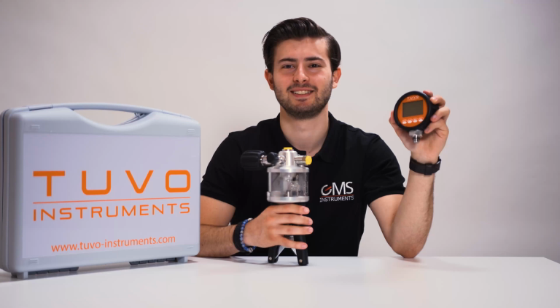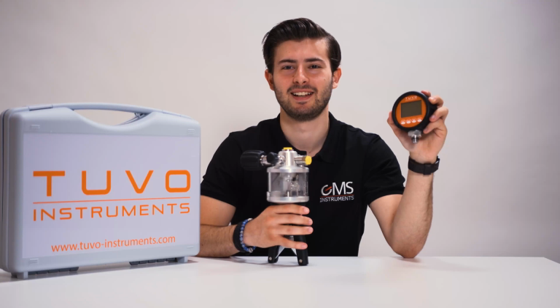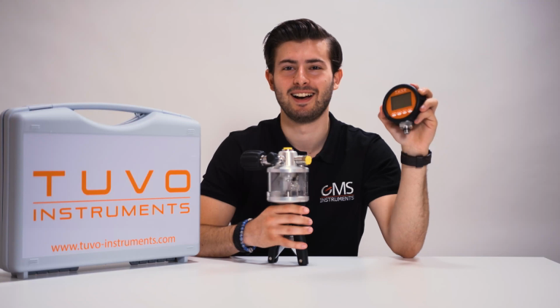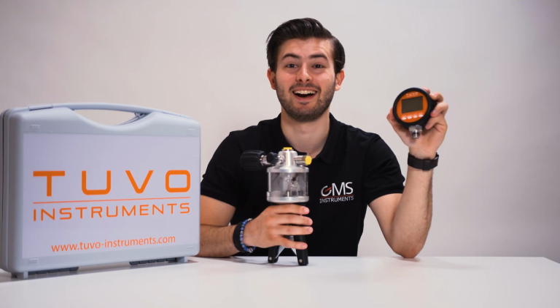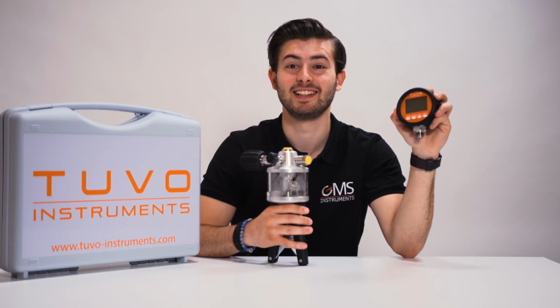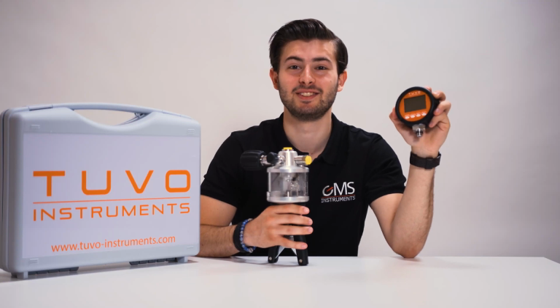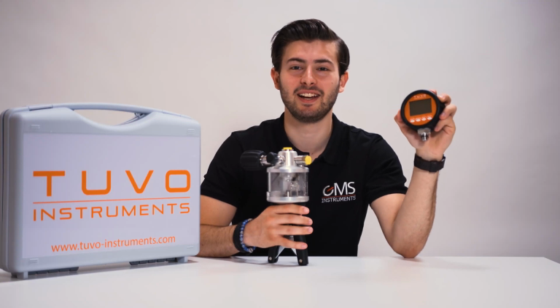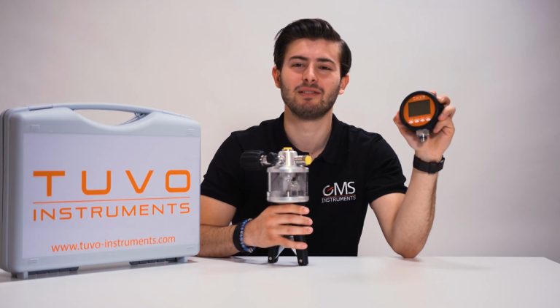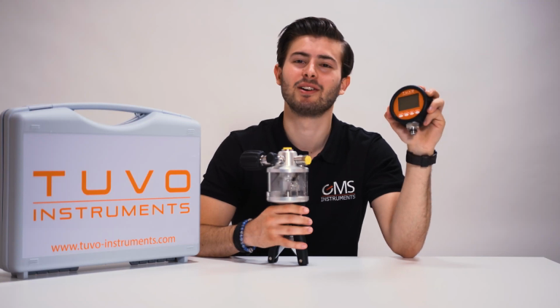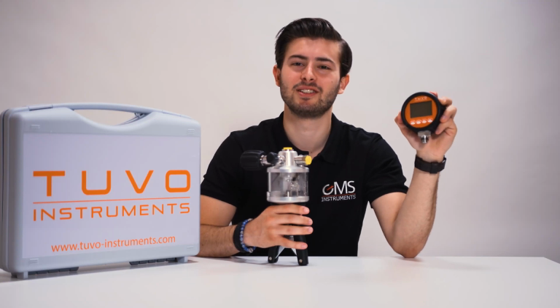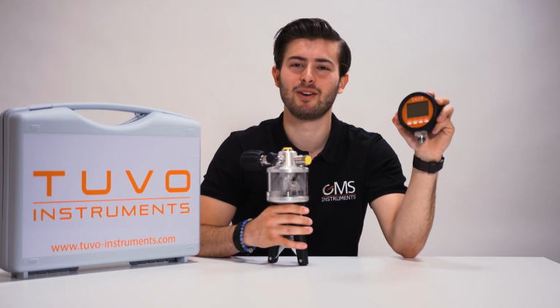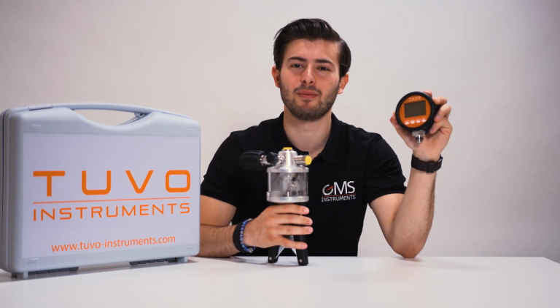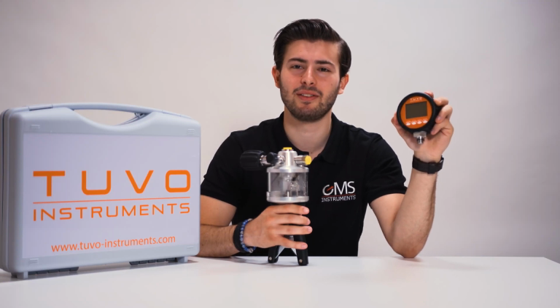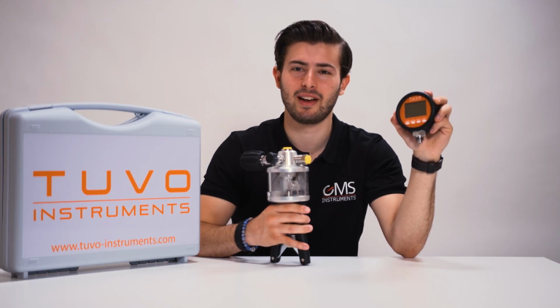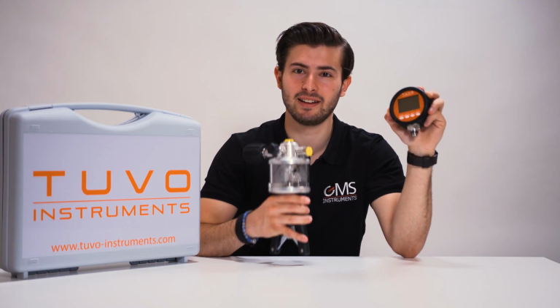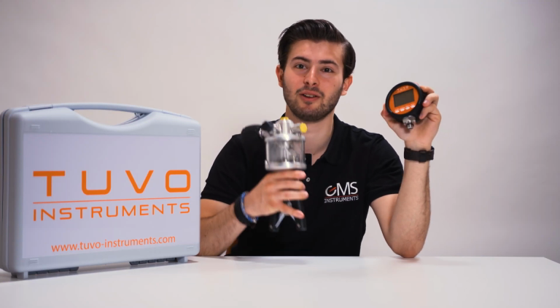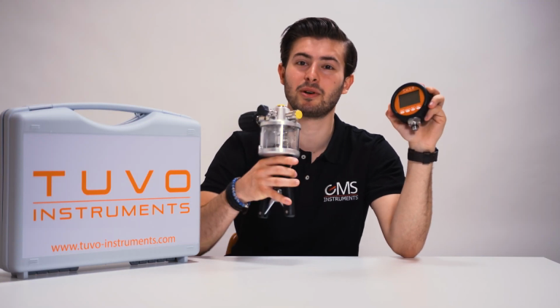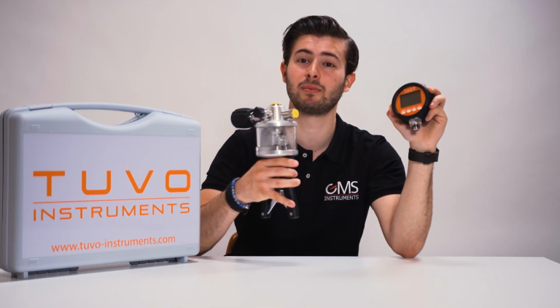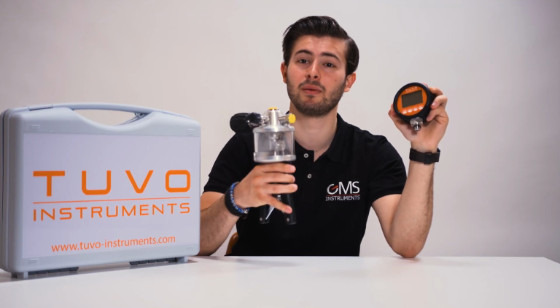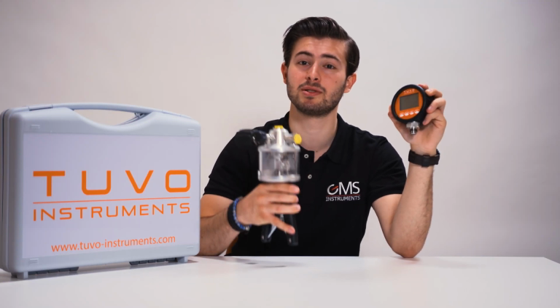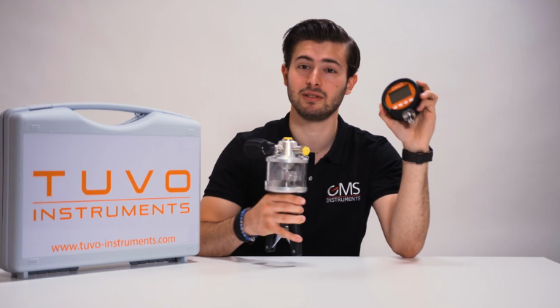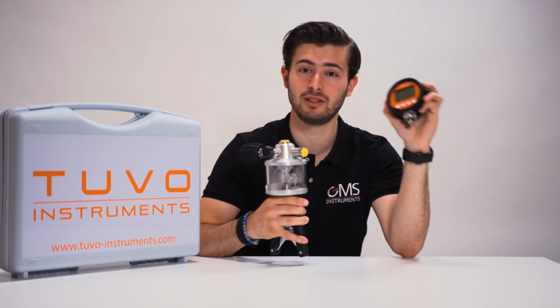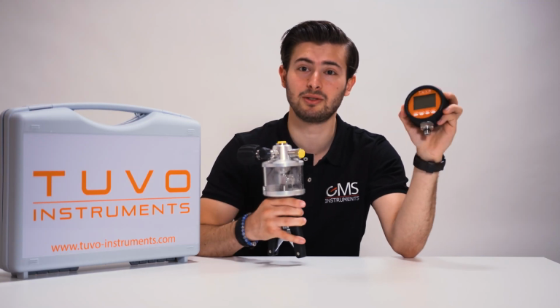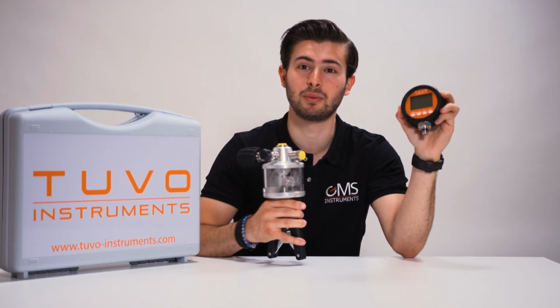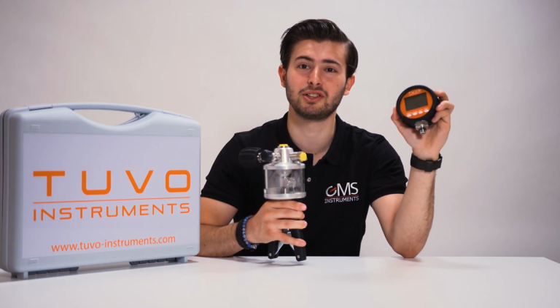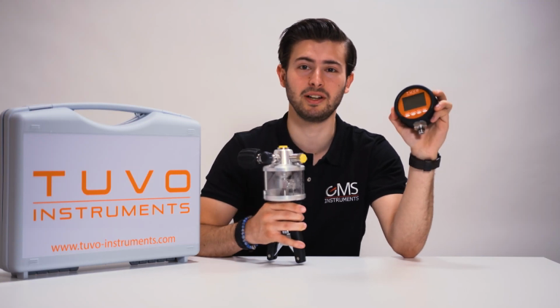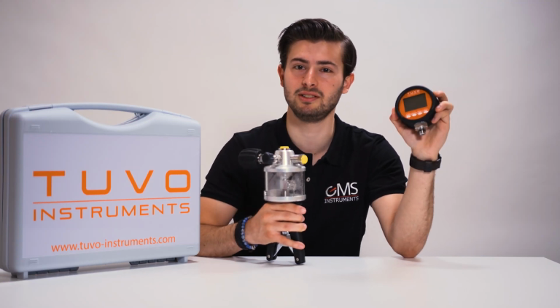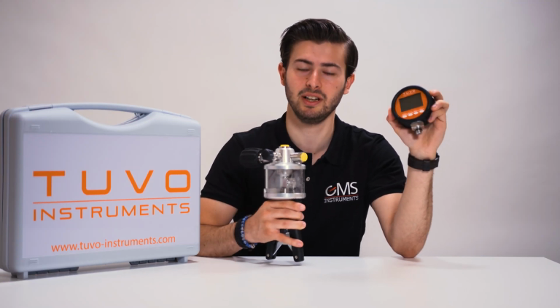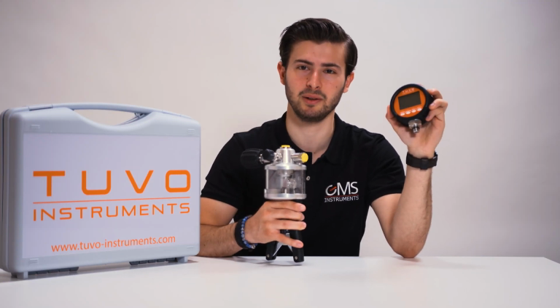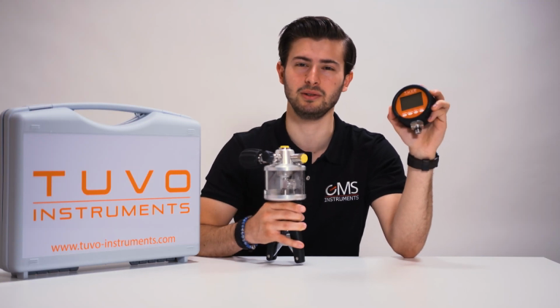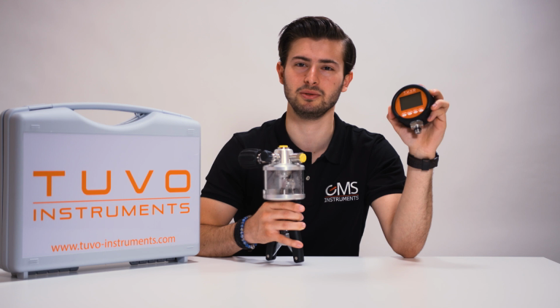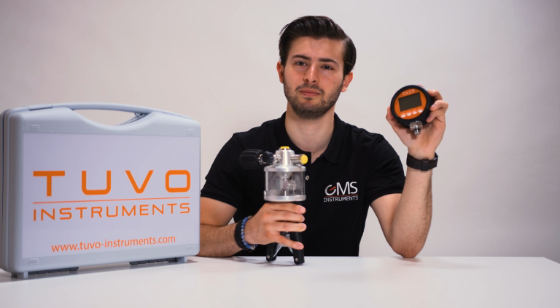Hi, today we're going to talk about handheld pressure pumps, digital pressure gauges and how to use them.